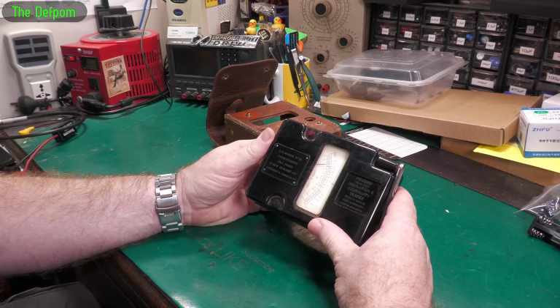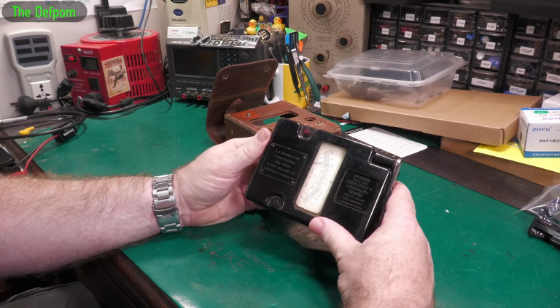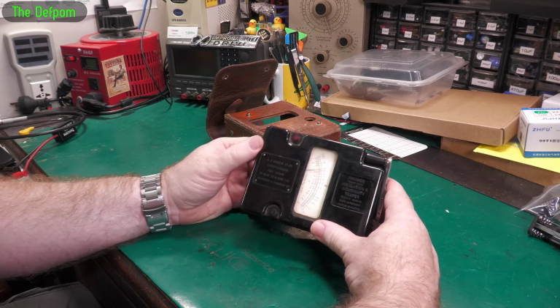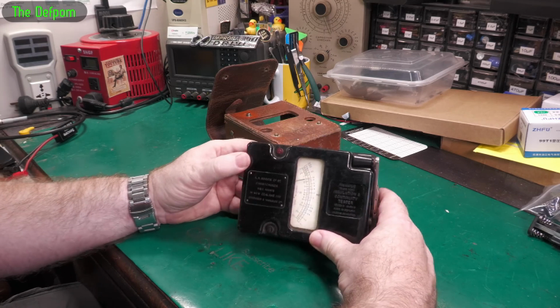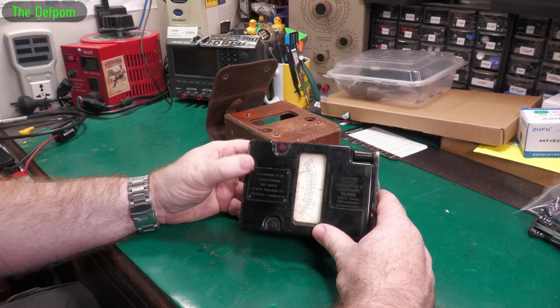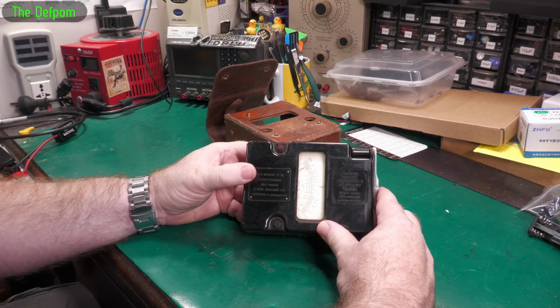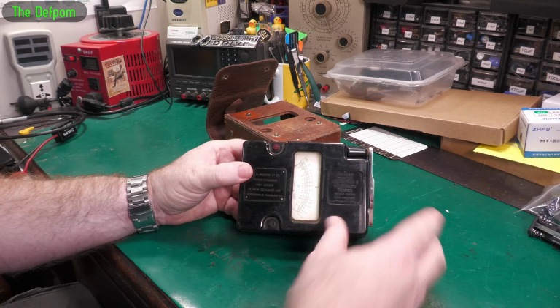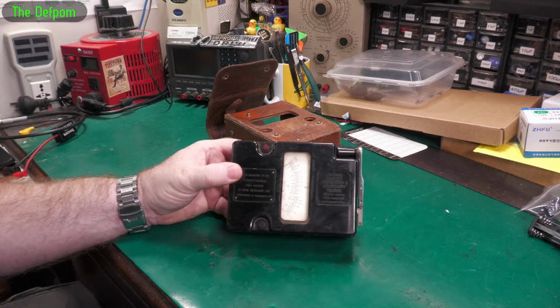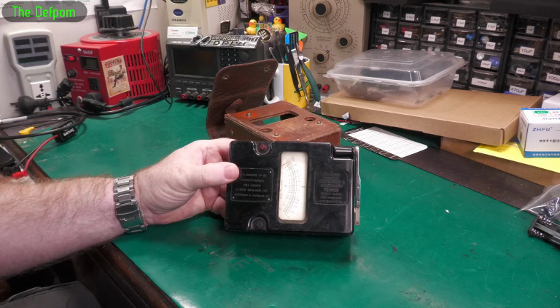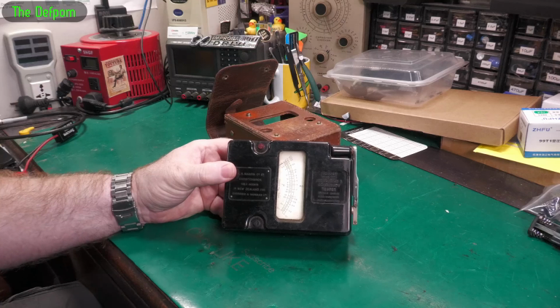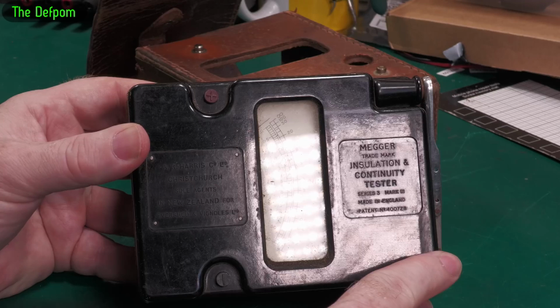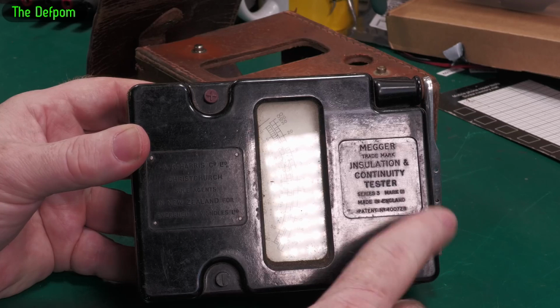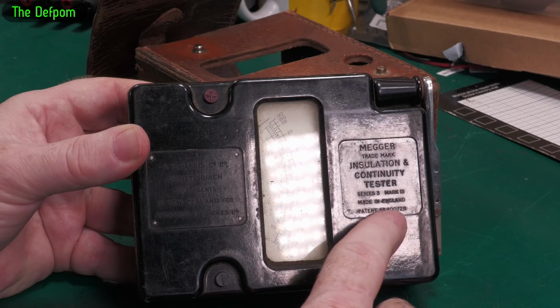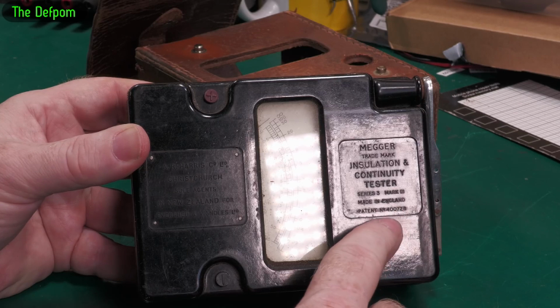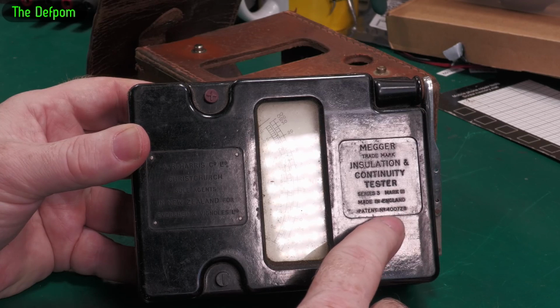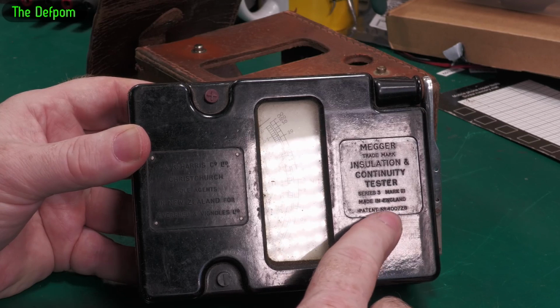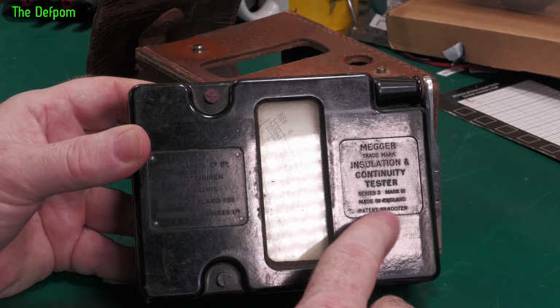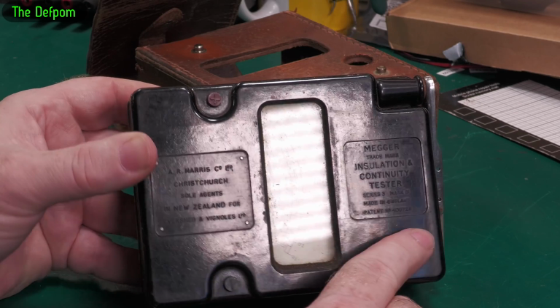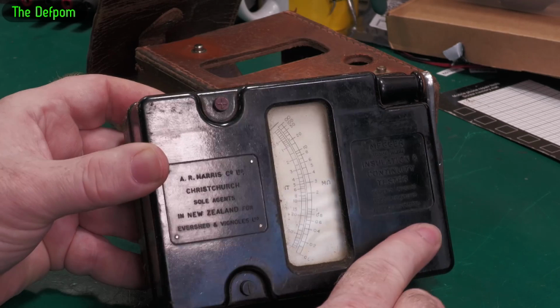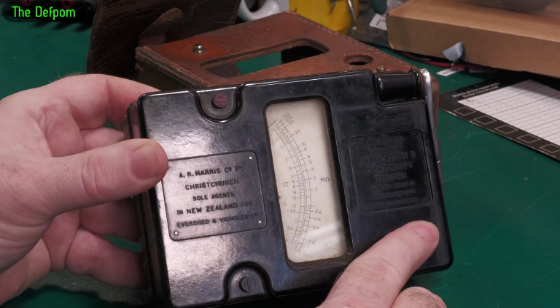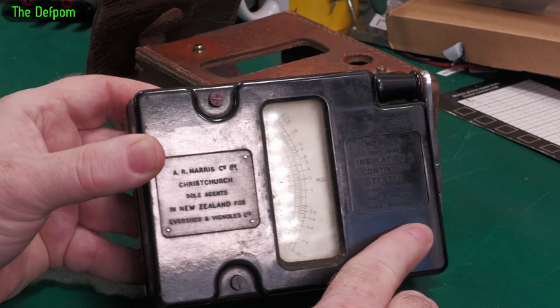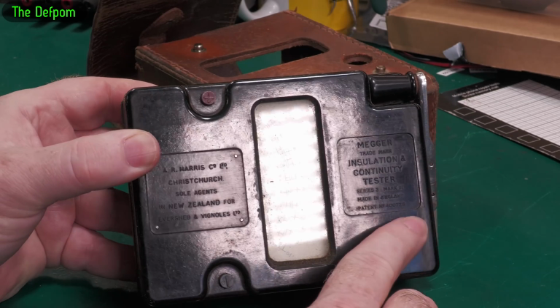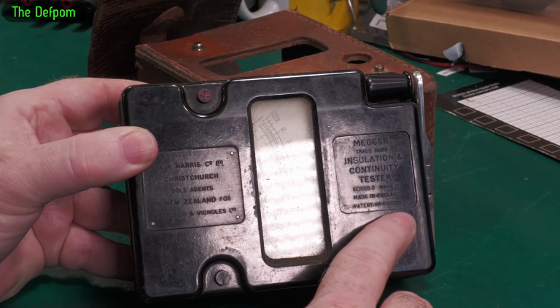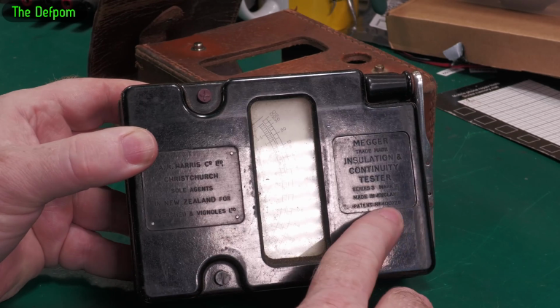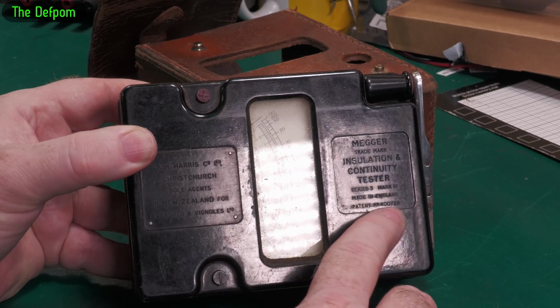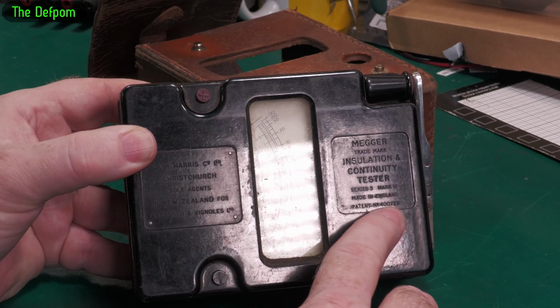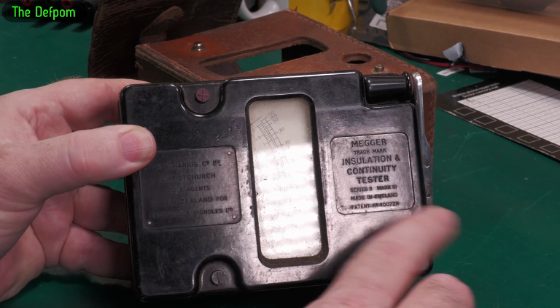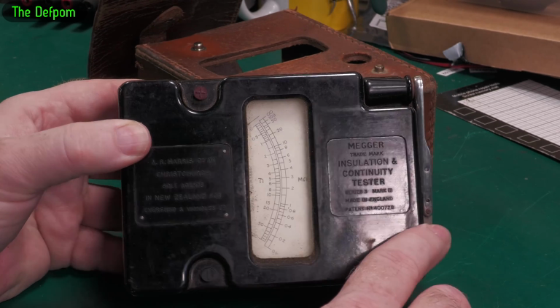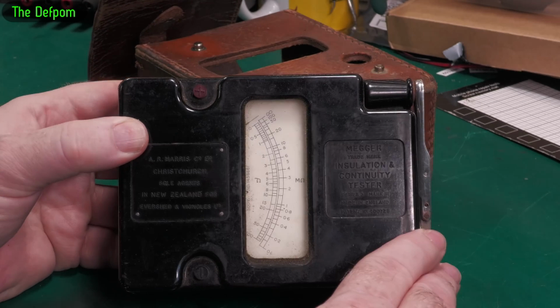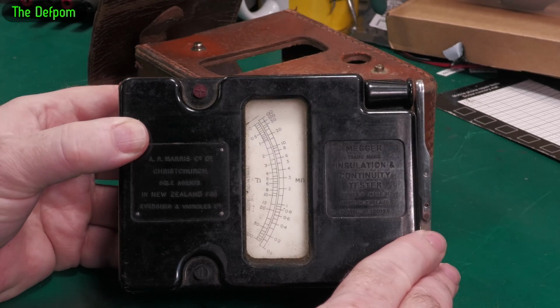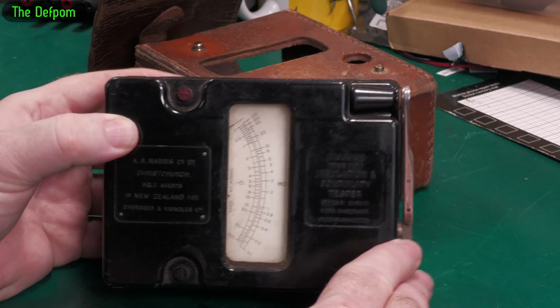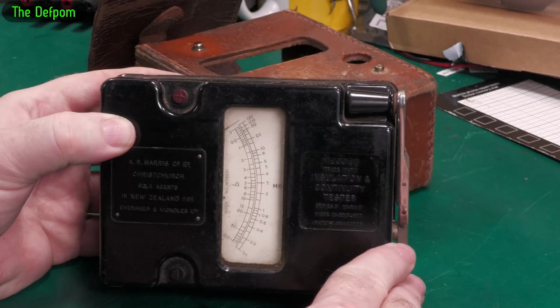It's an actual original Megger, made in England. Patent number and everything. I could probably look that up and find out when it was made, when it was designed.